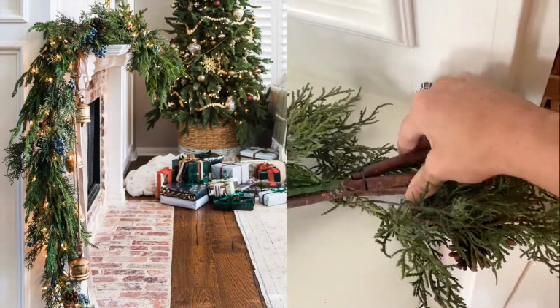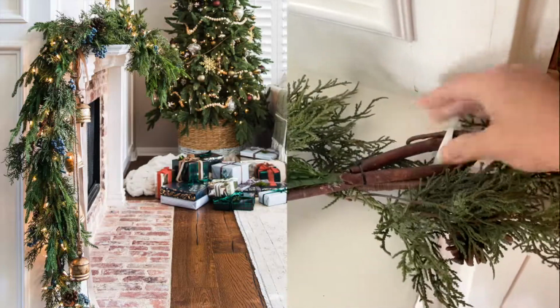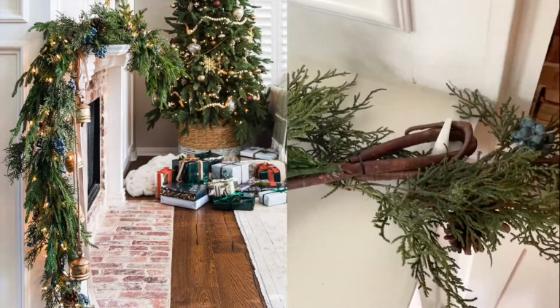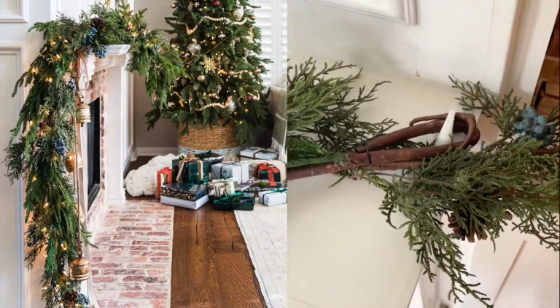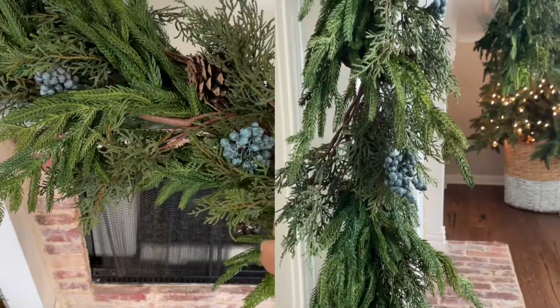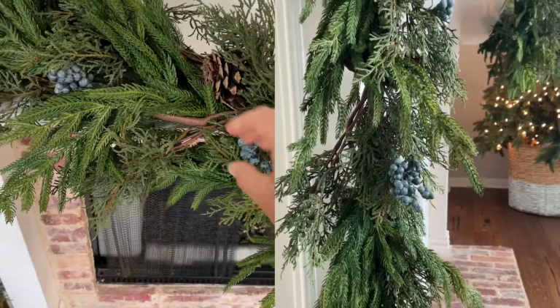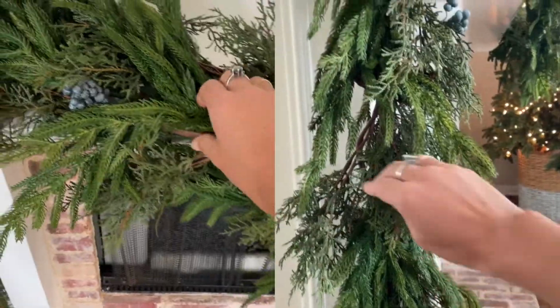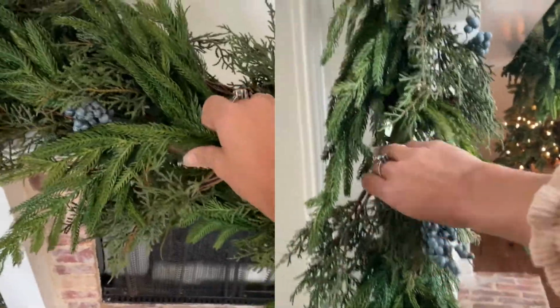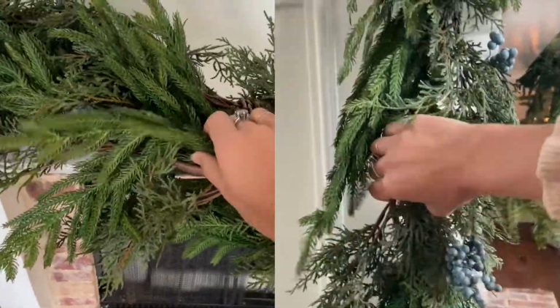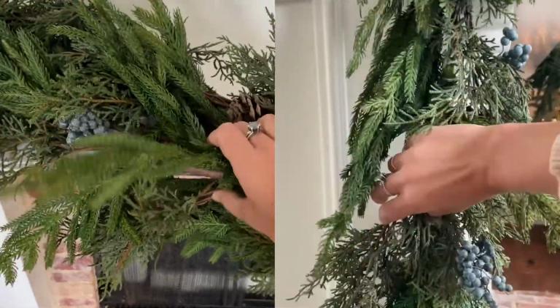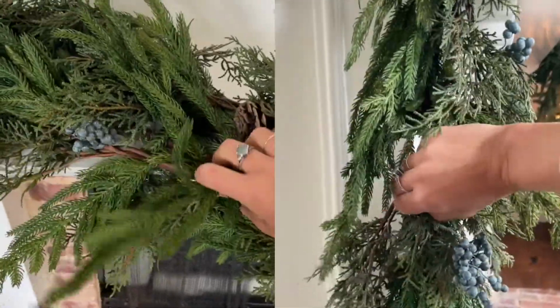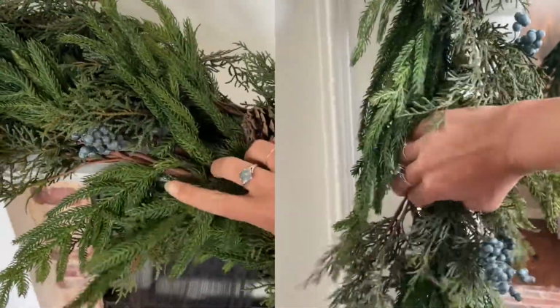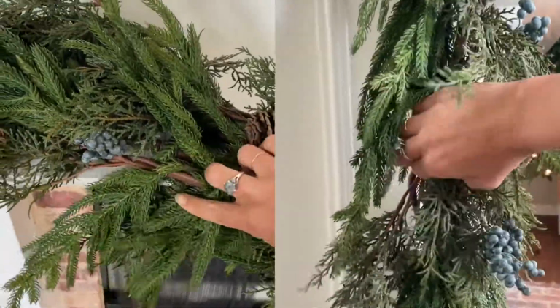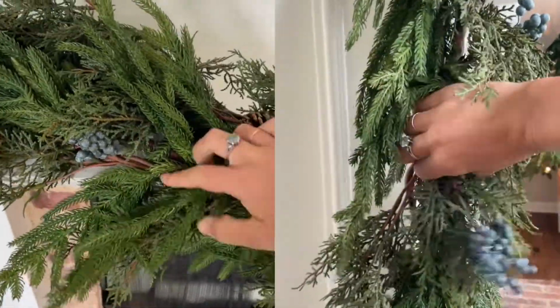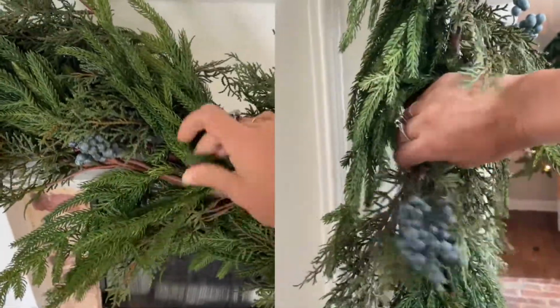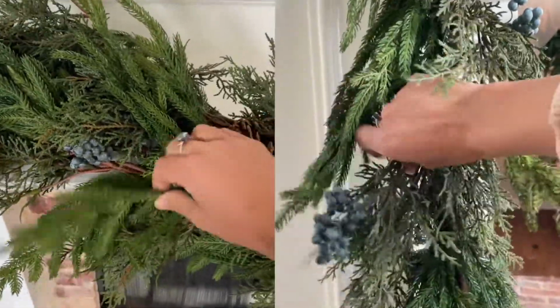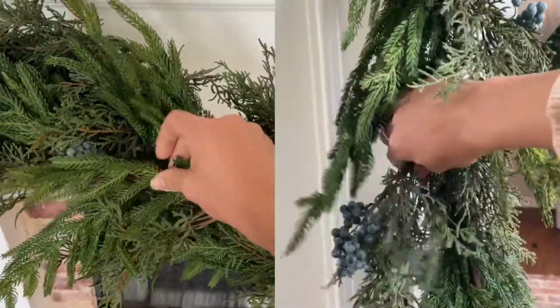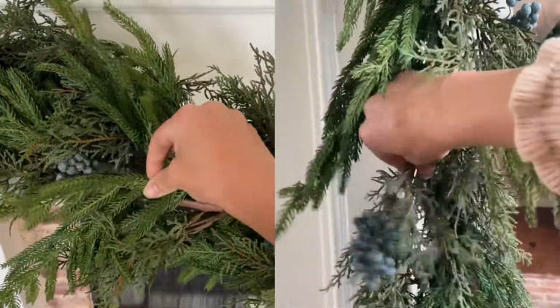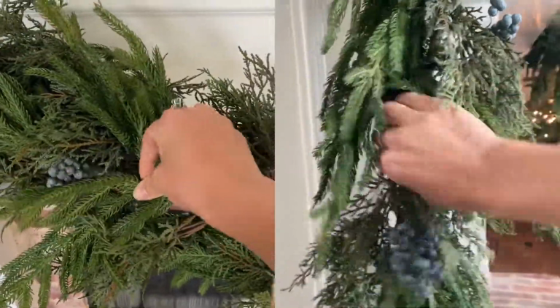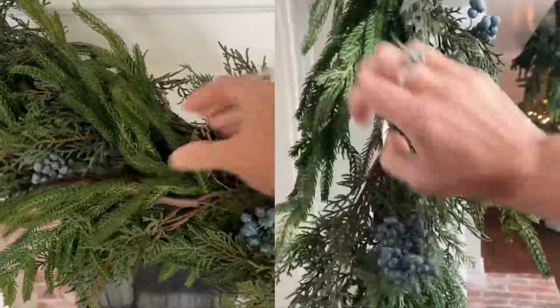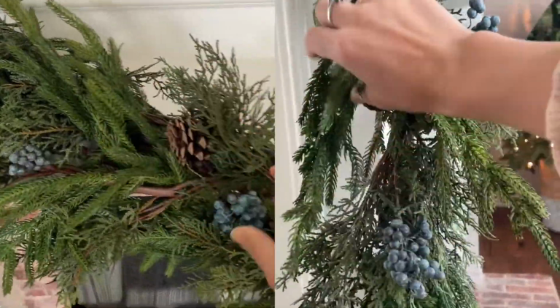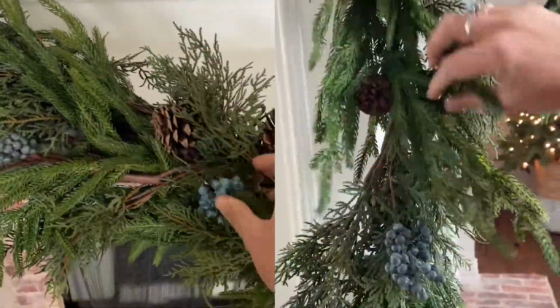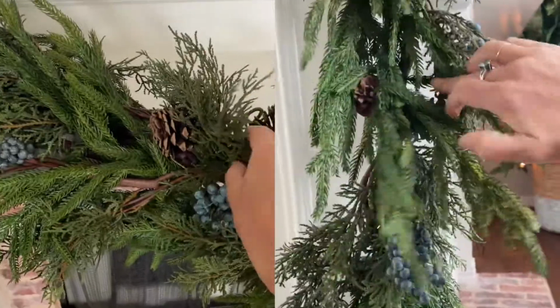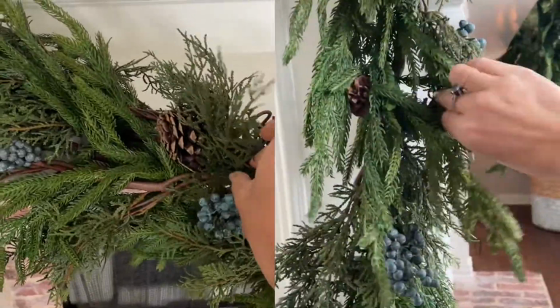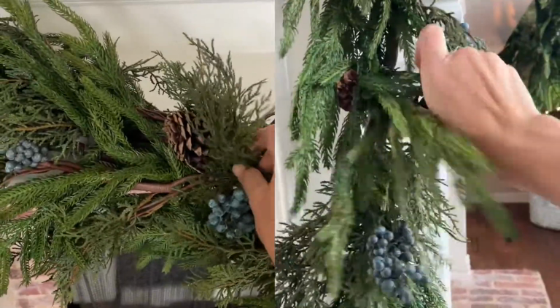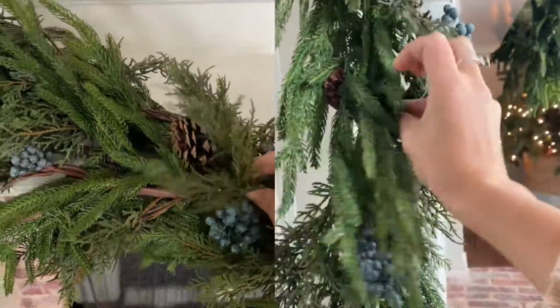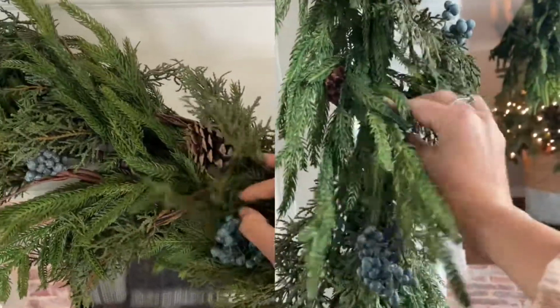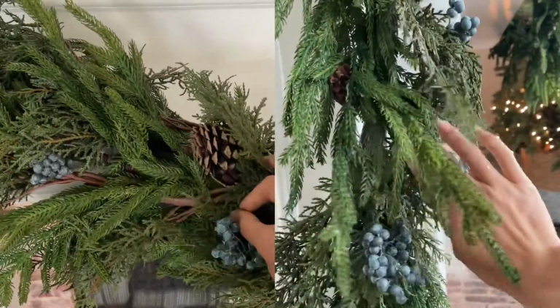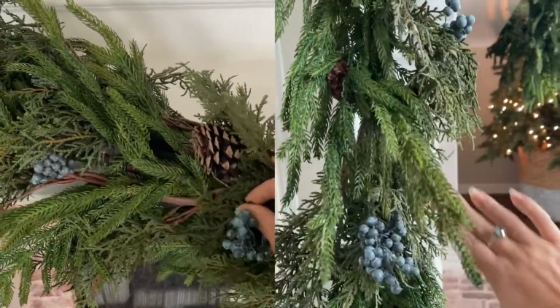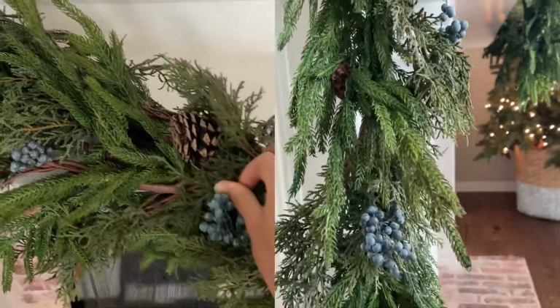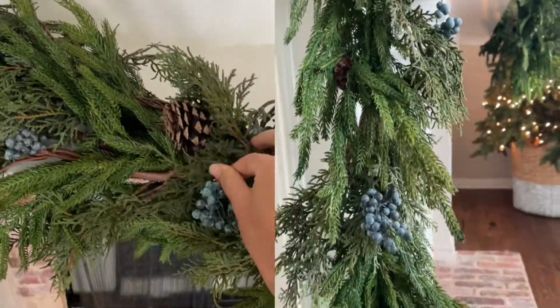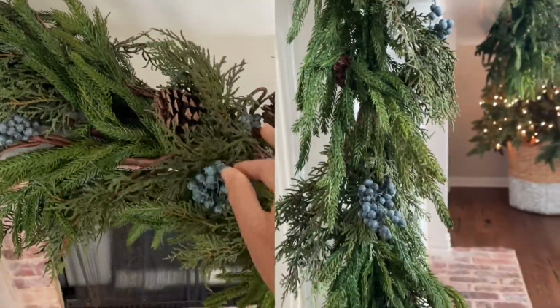If you combined garlands or want to add some extra stems for variety, make sure they are well blended and fluffed.